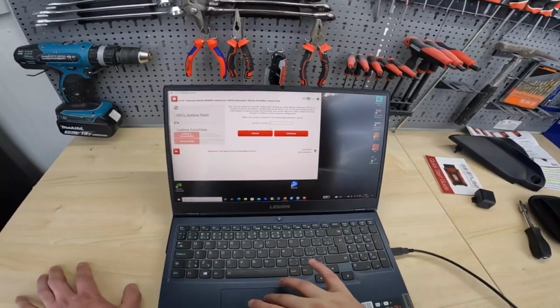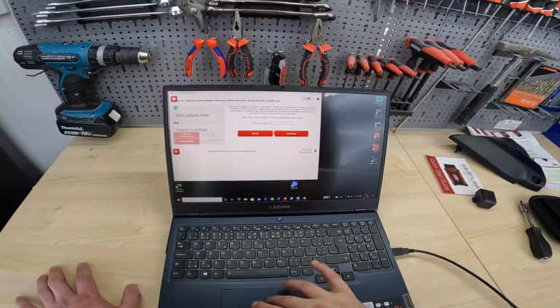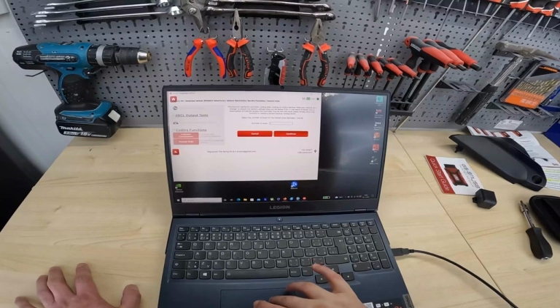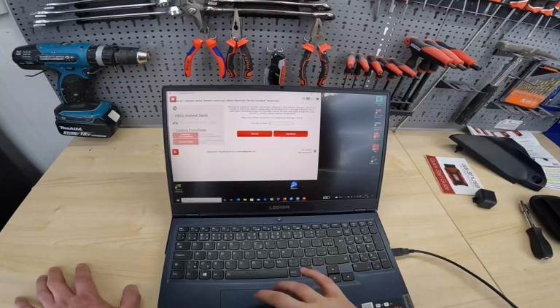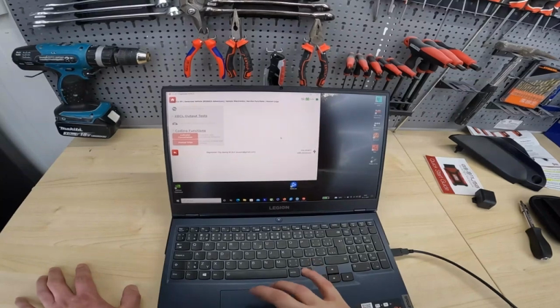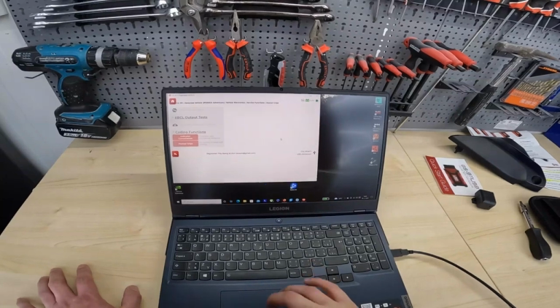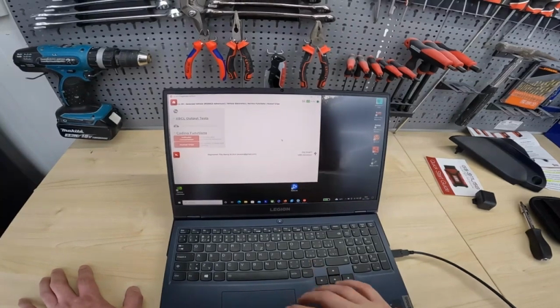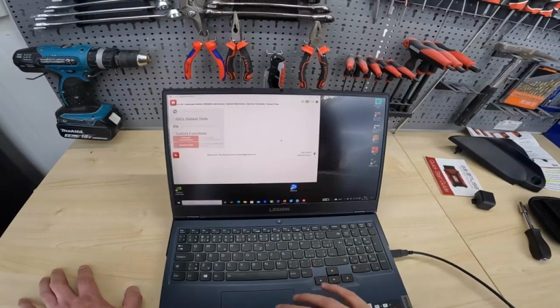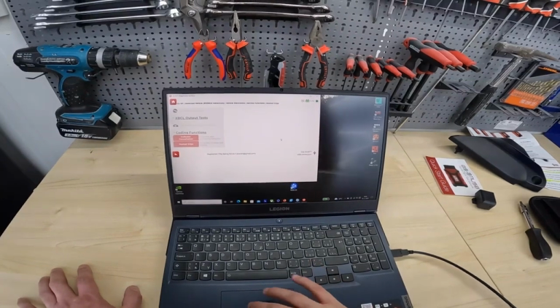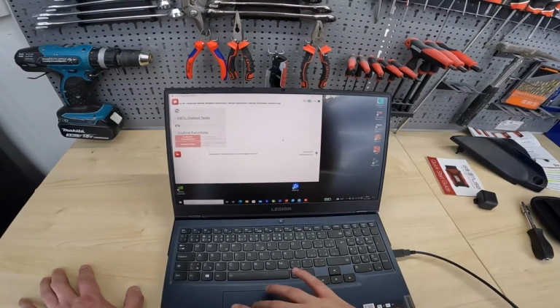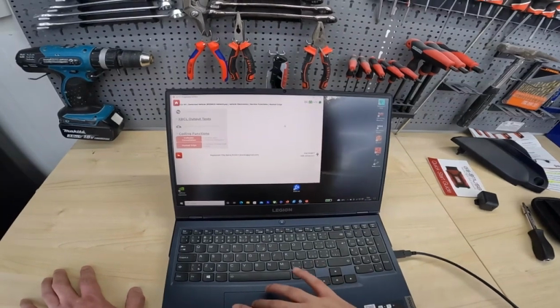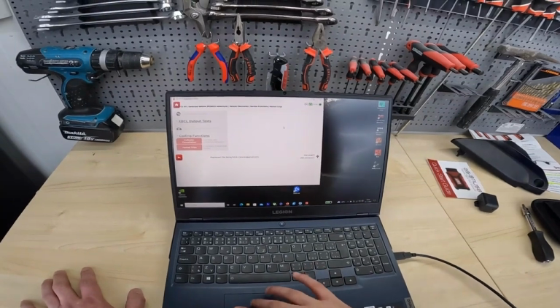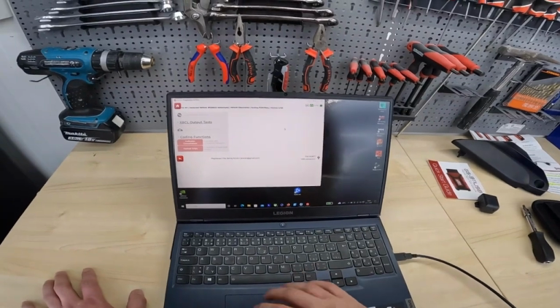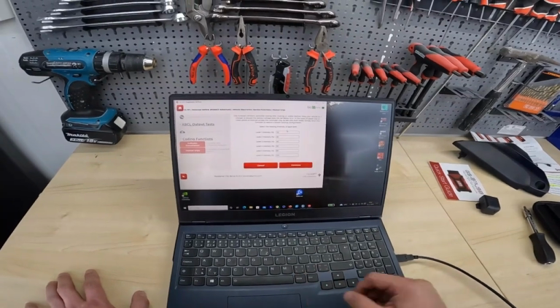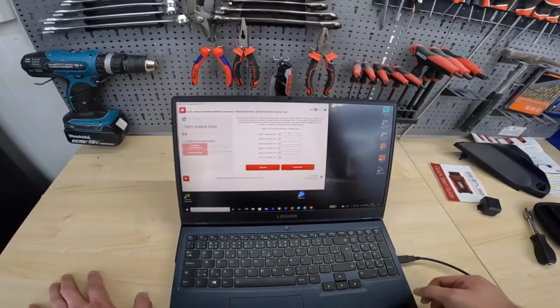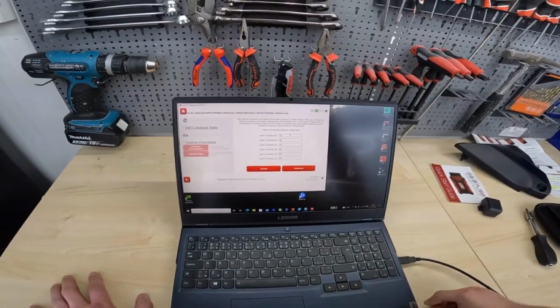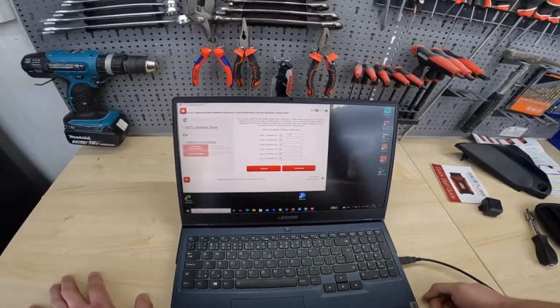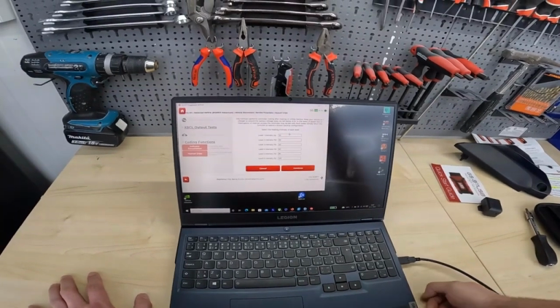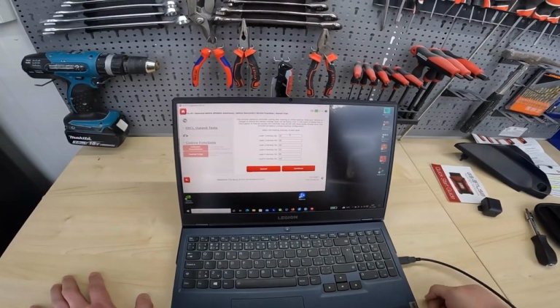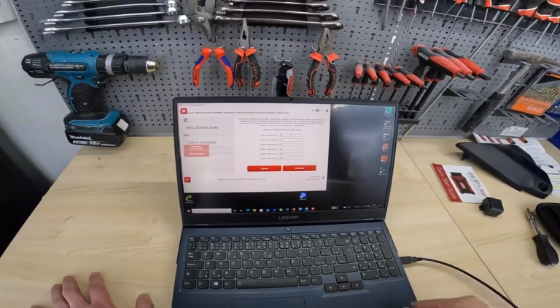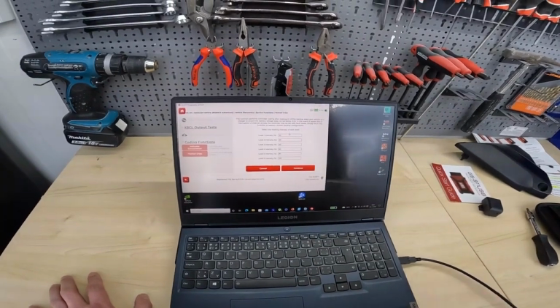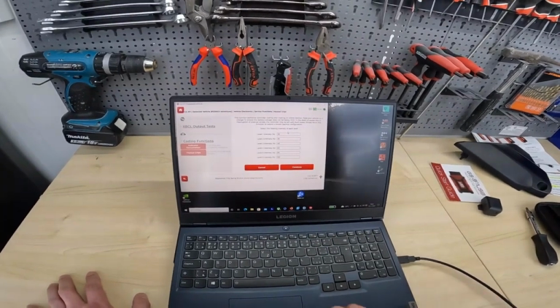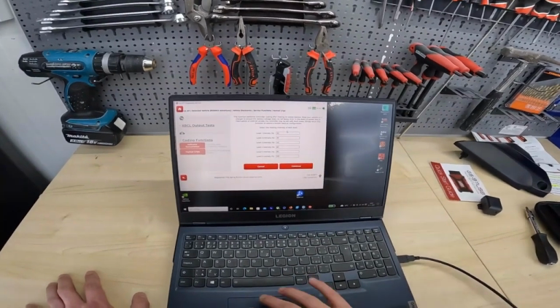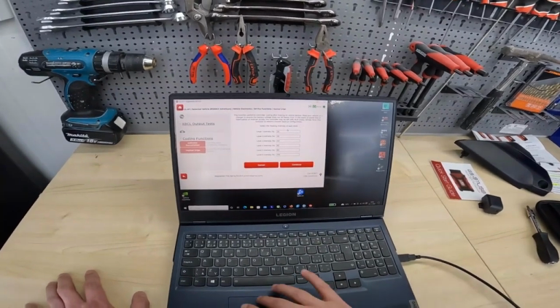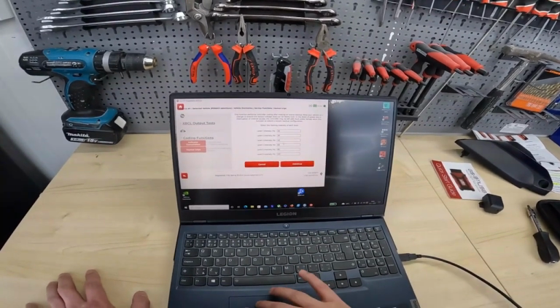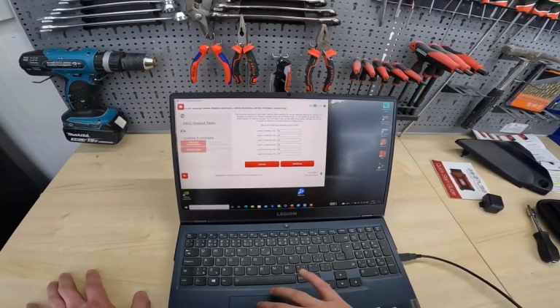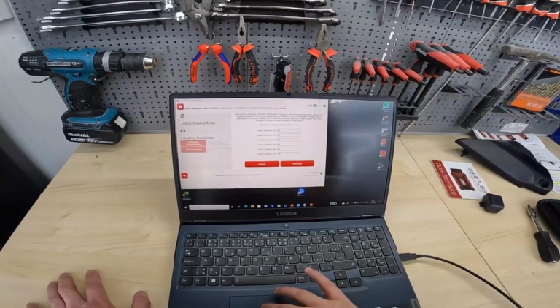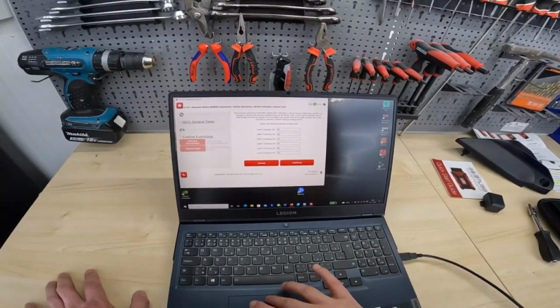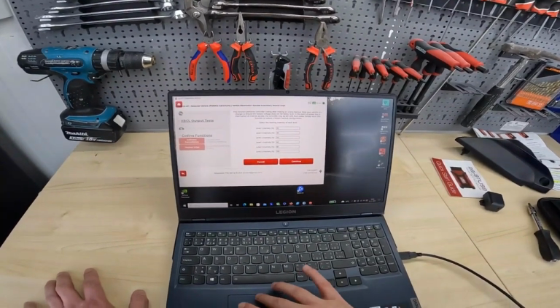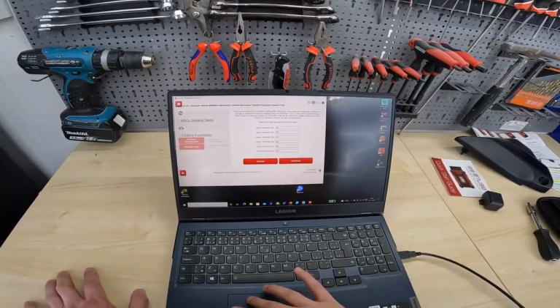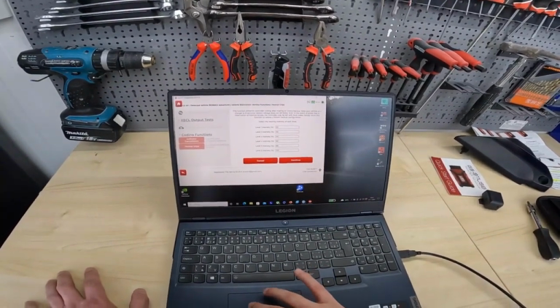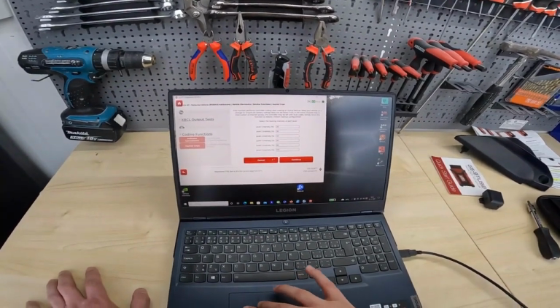A very useful tool — you can choose all six levels of intensity.